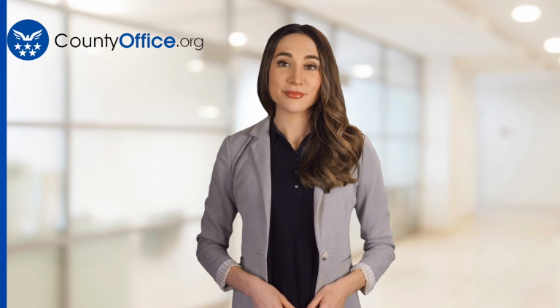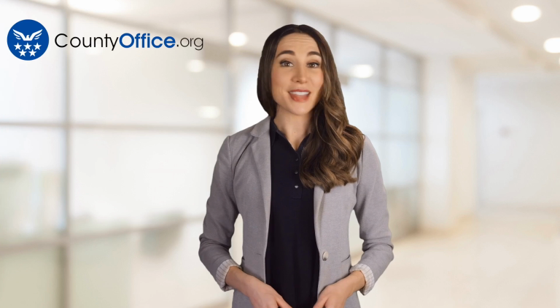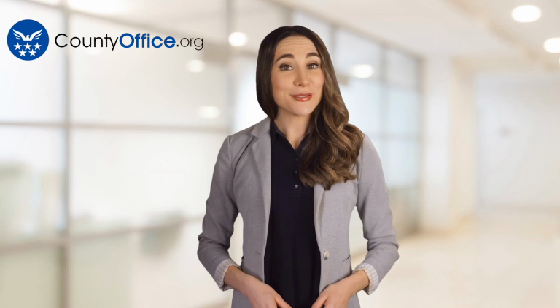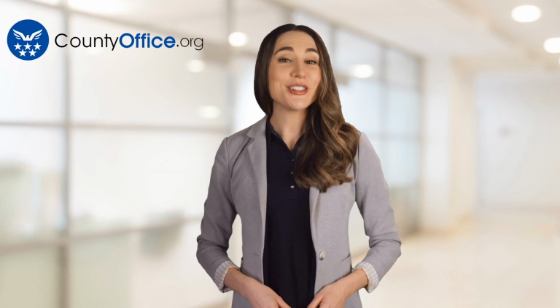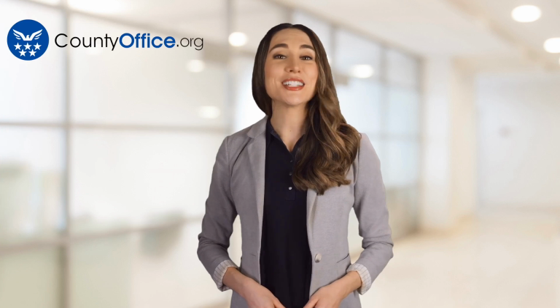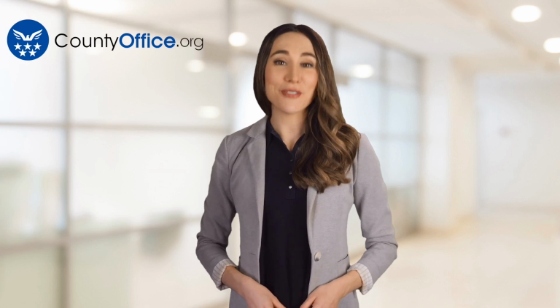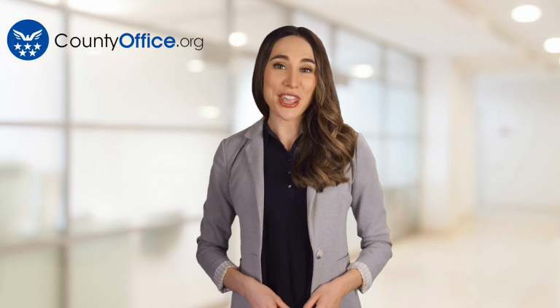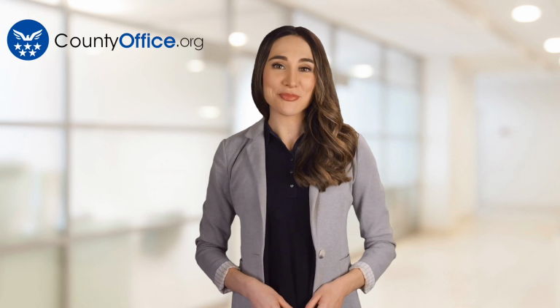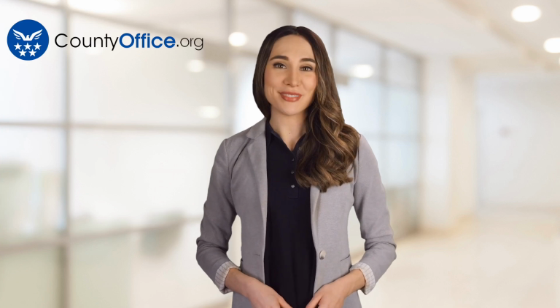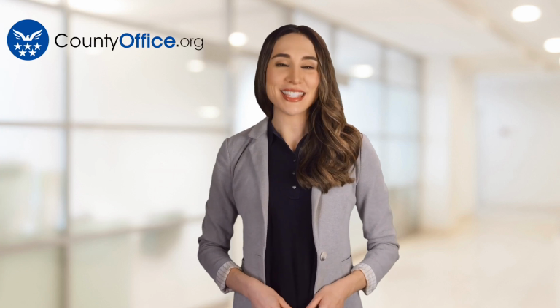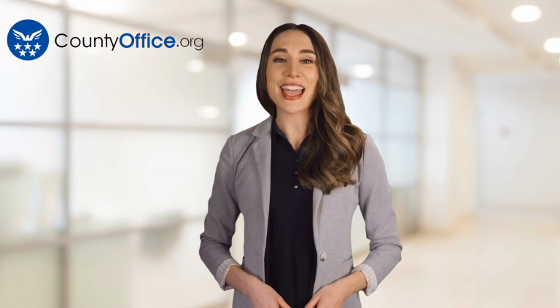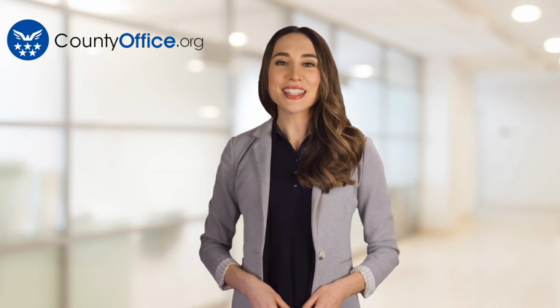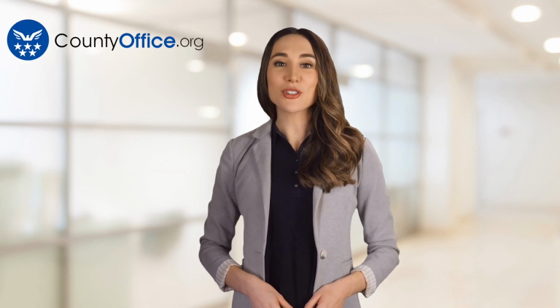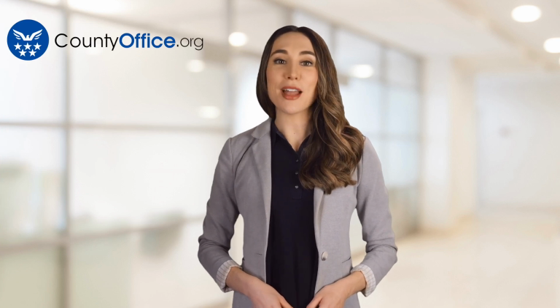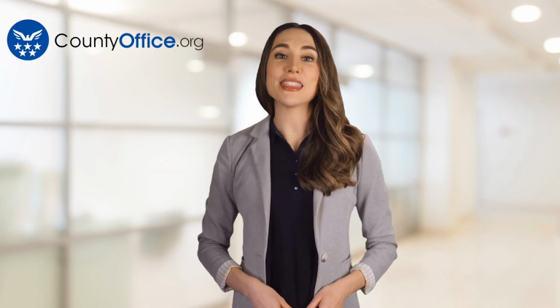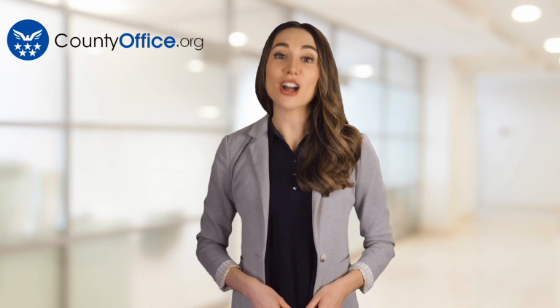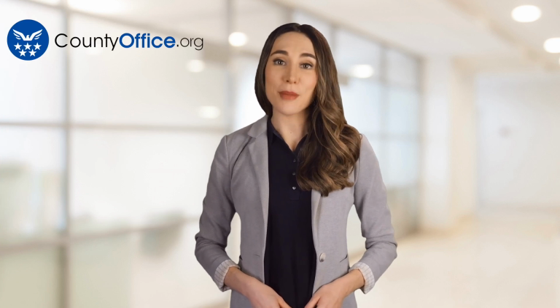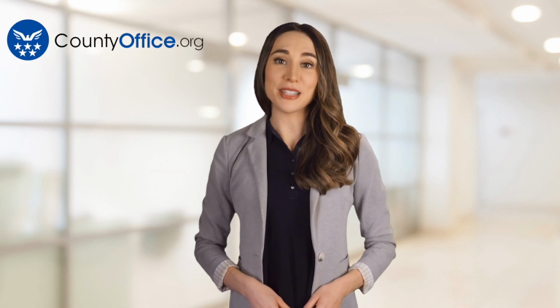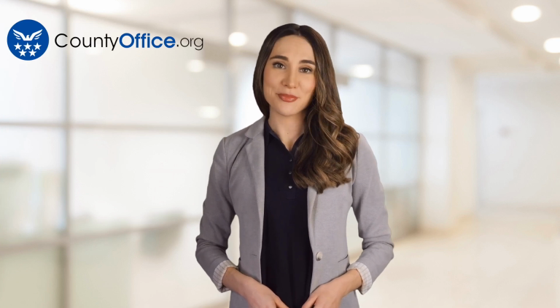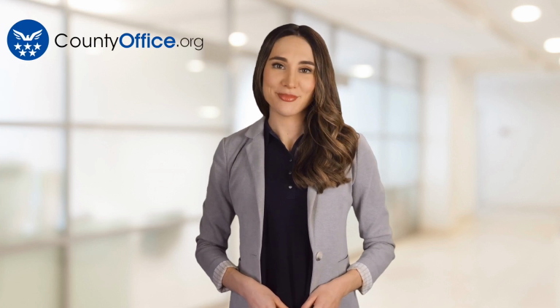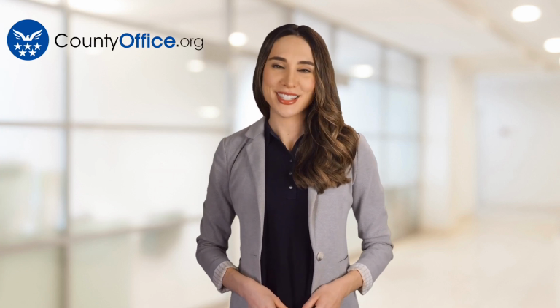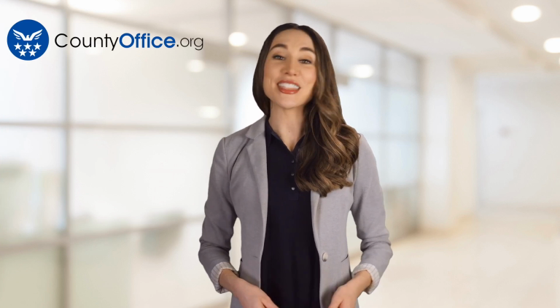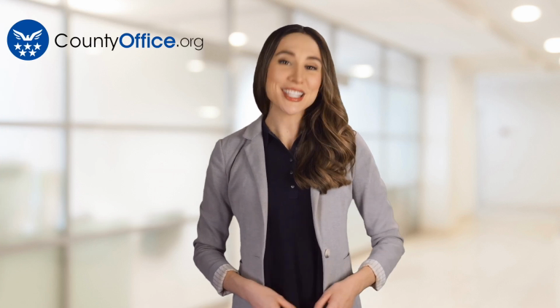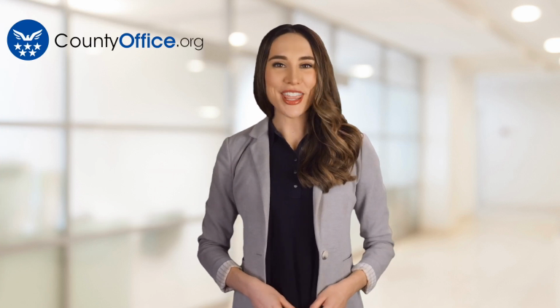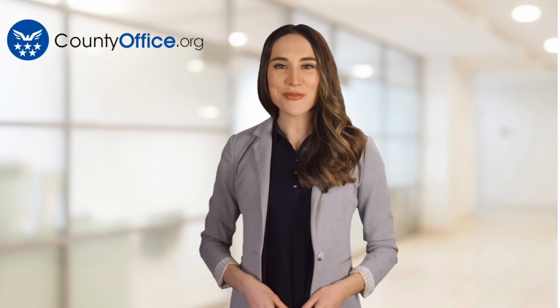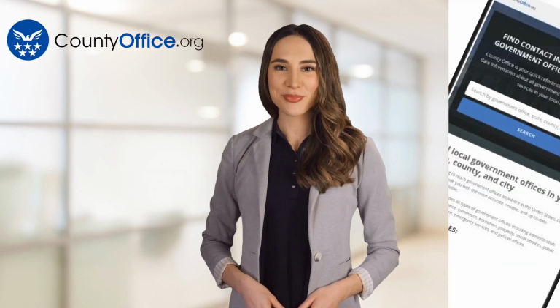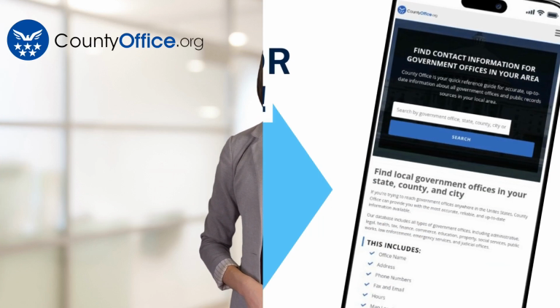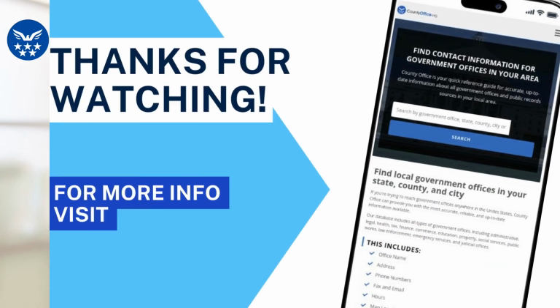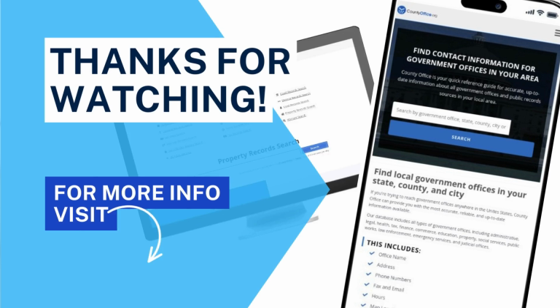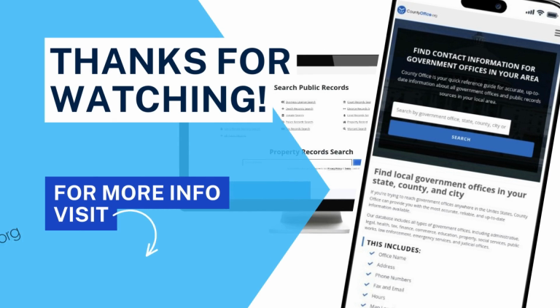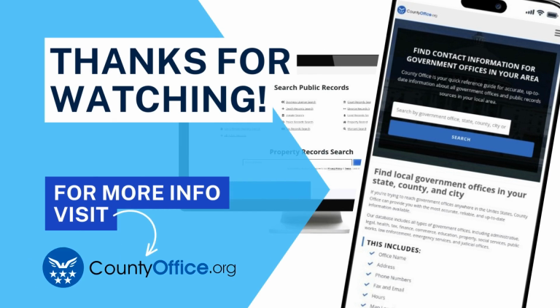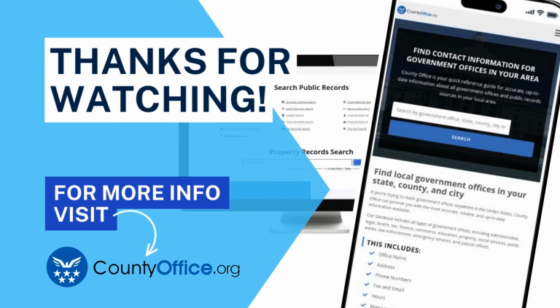Thanks for tuning into our video. Please like and subscribe and leave a comment below. See you in the next video. Bye.